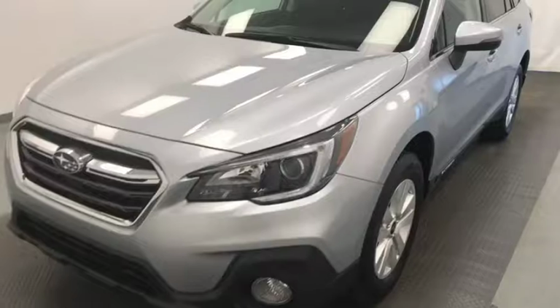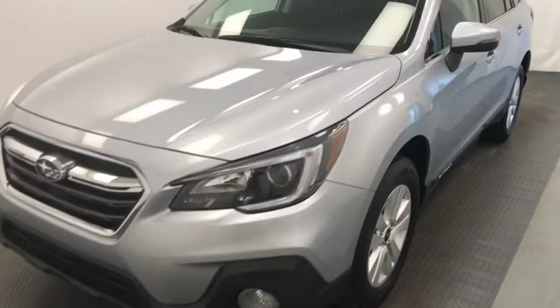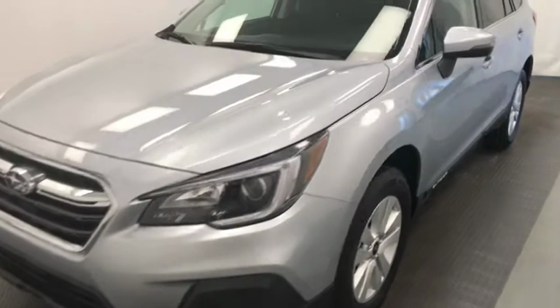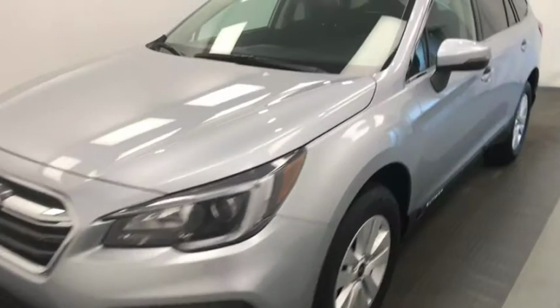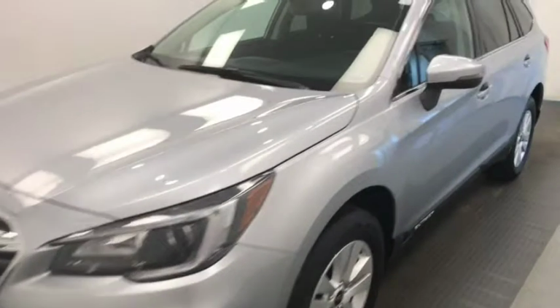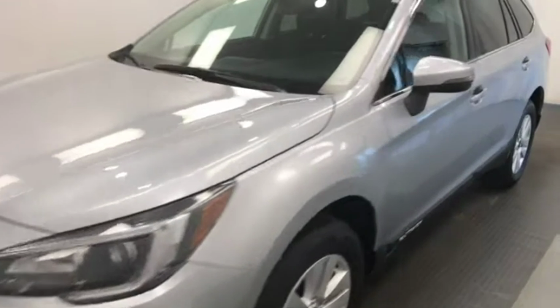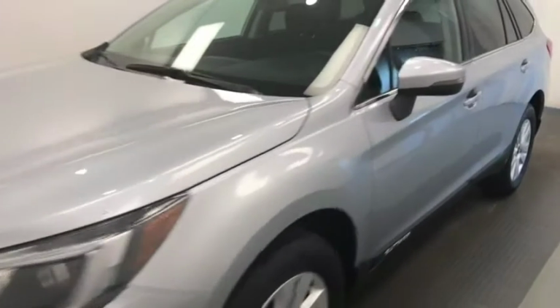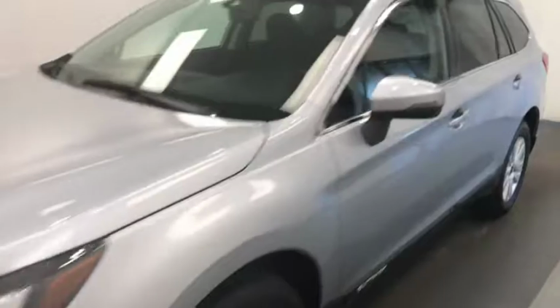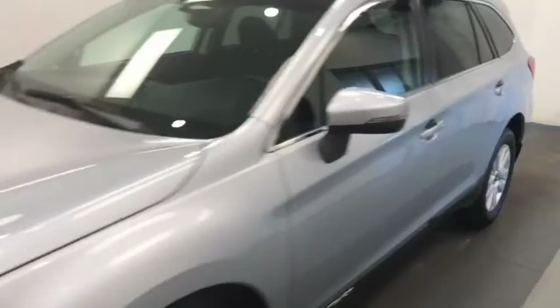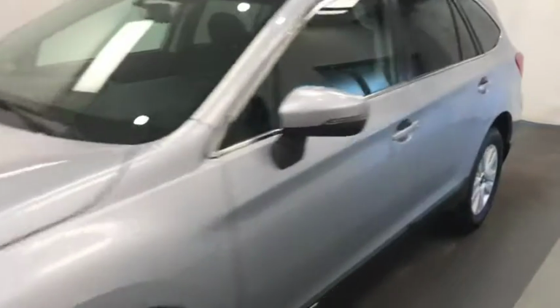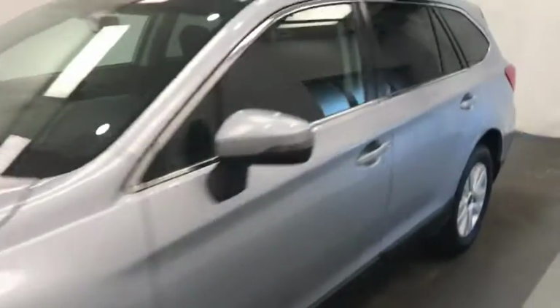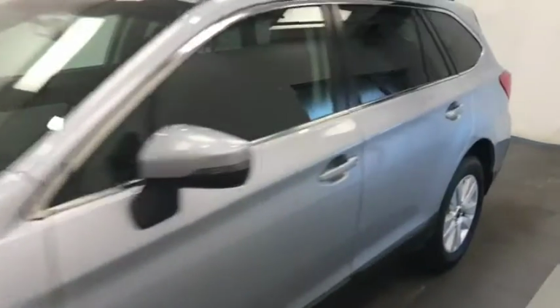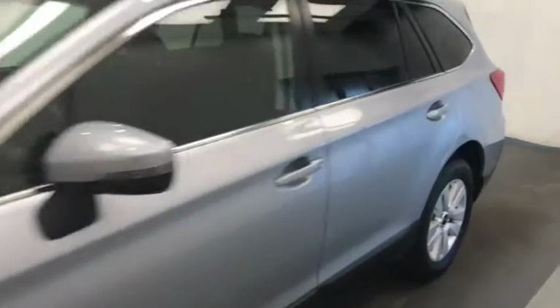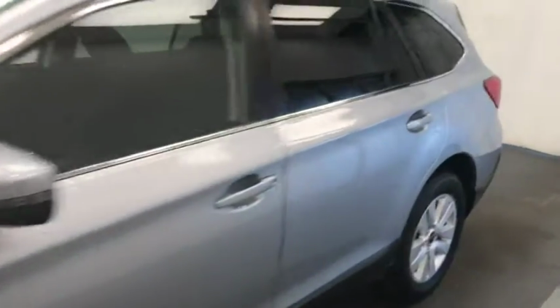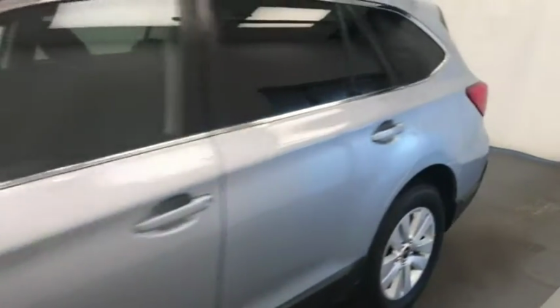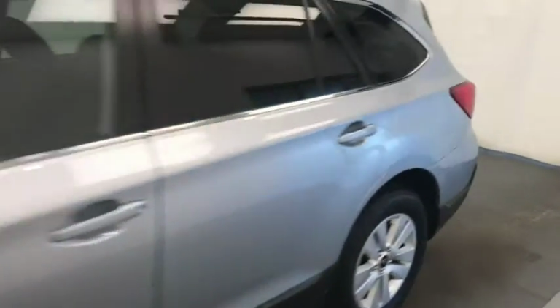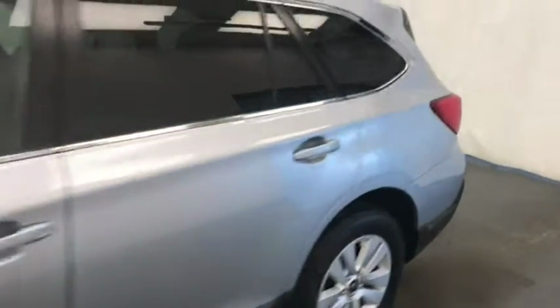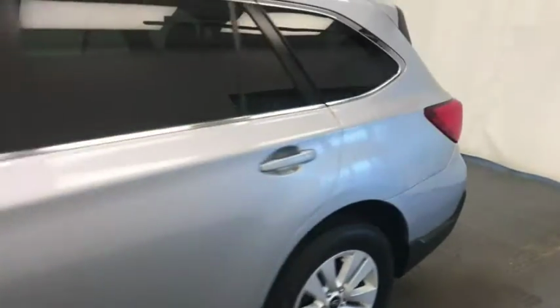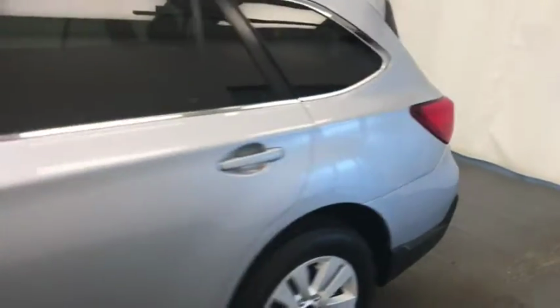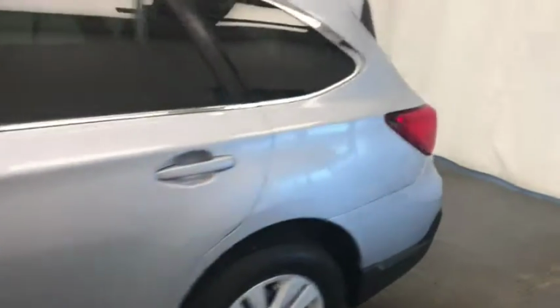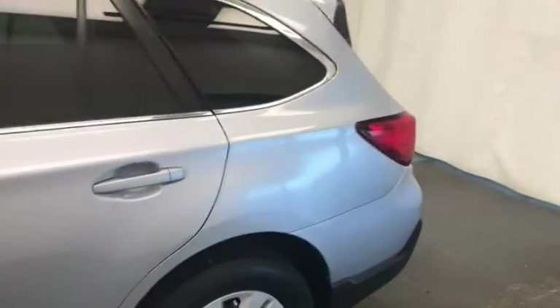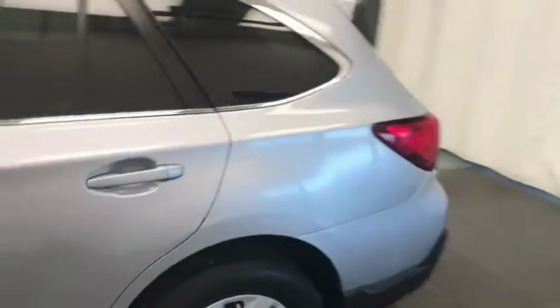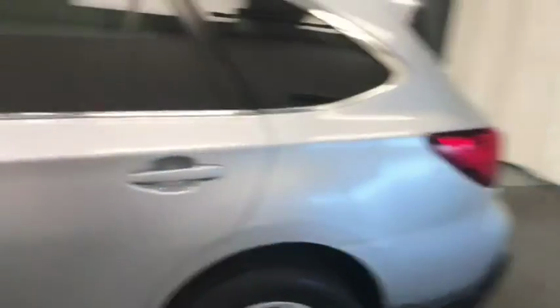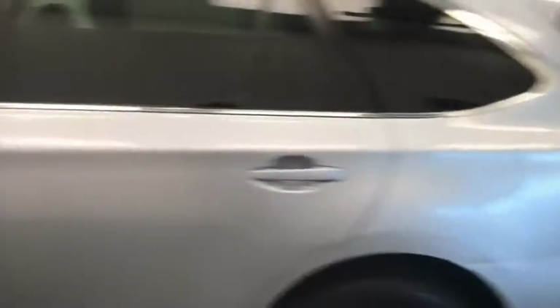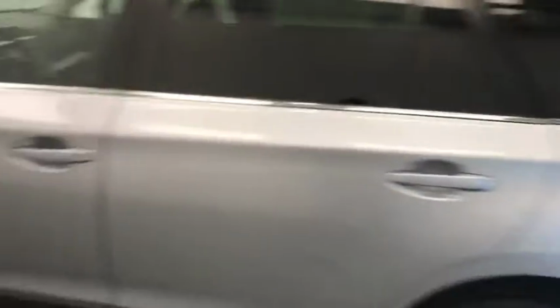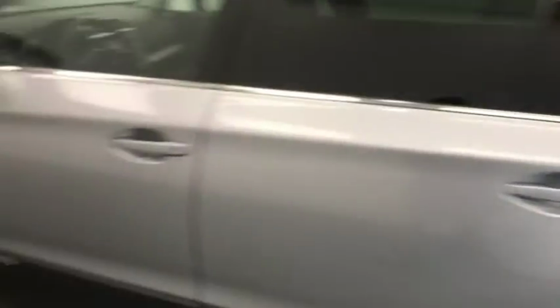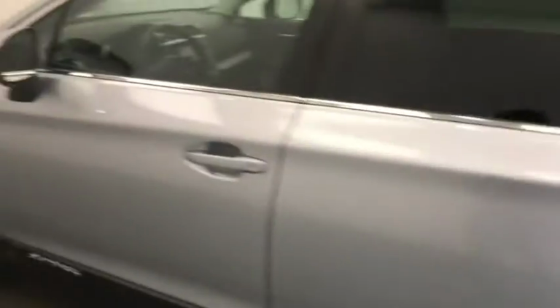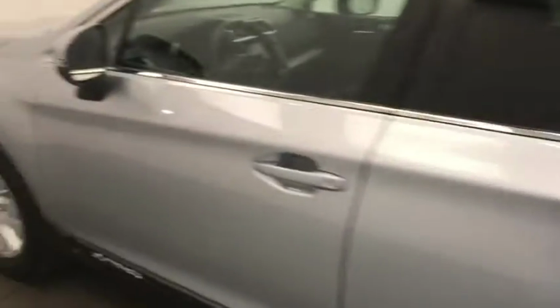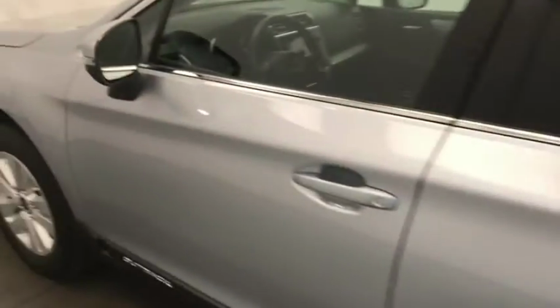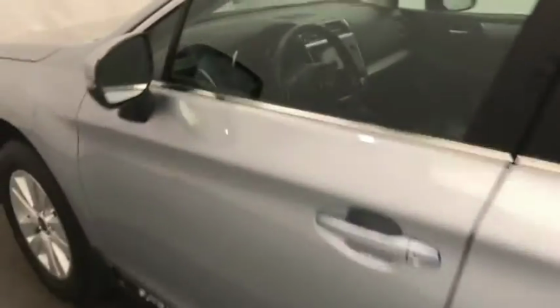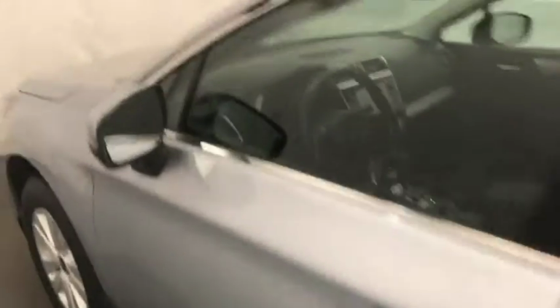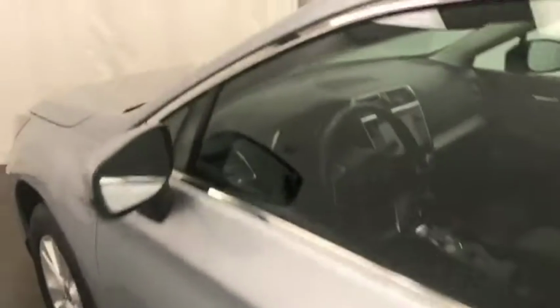Today we're reviewing stock number 197134 on a 2019 Subaru Outback. Our exterior color is Ice Silver.